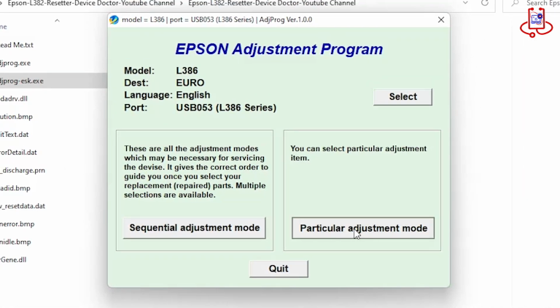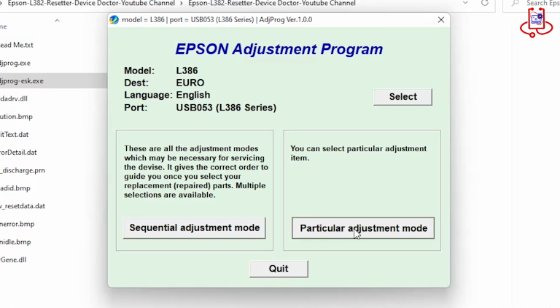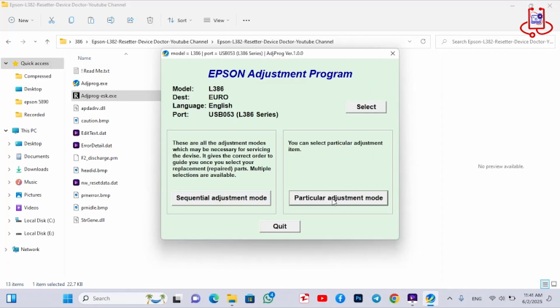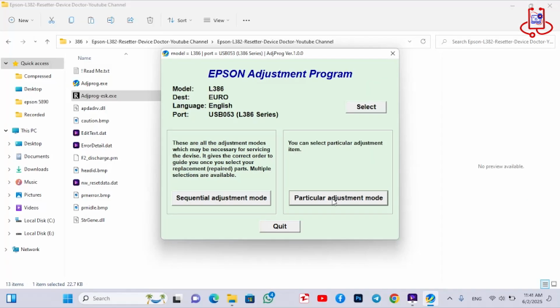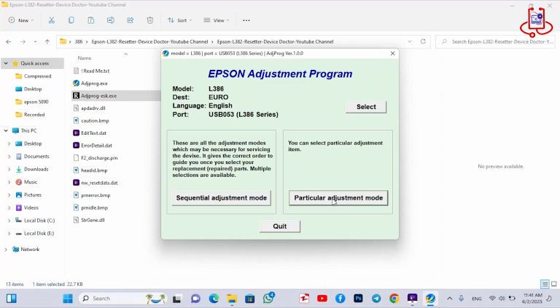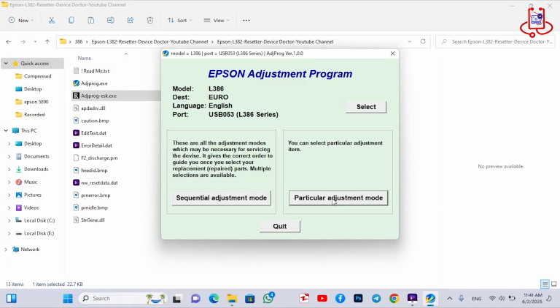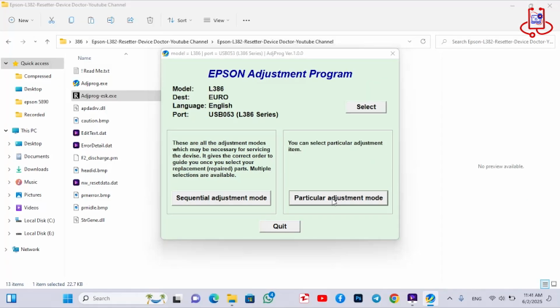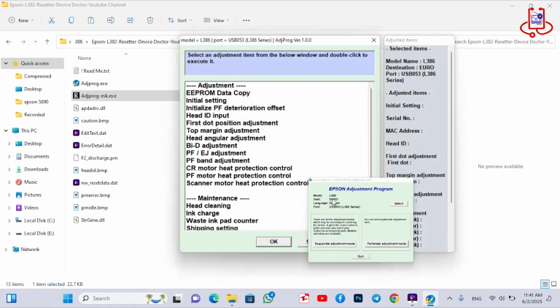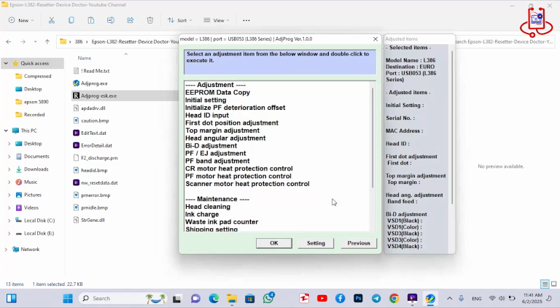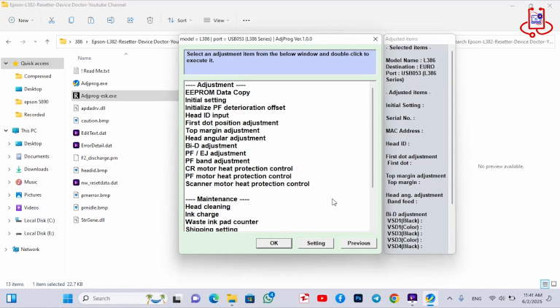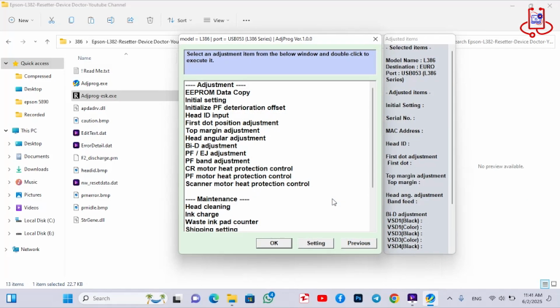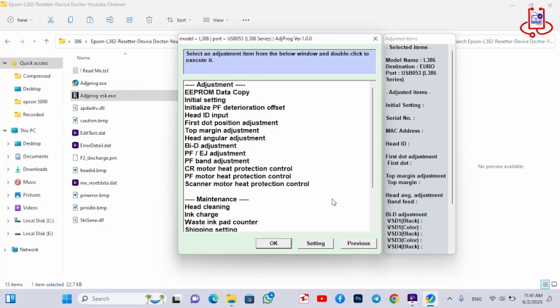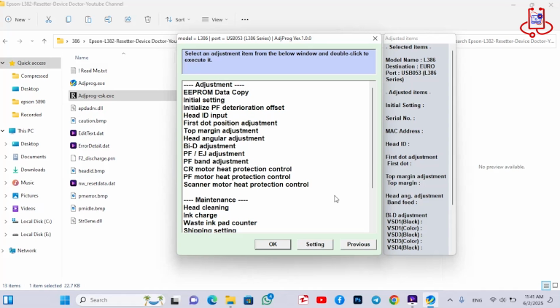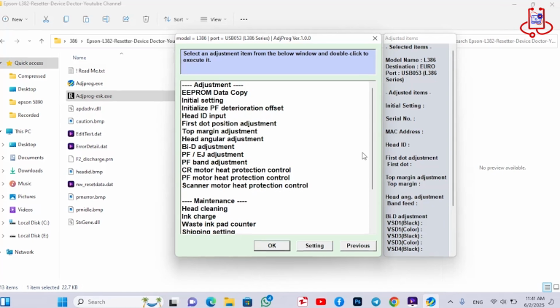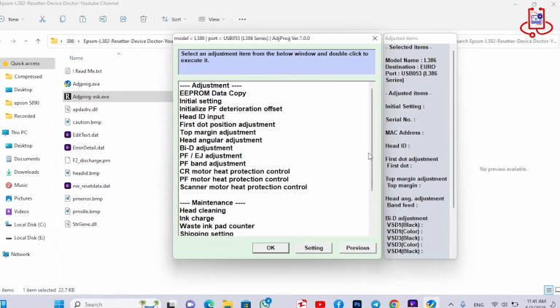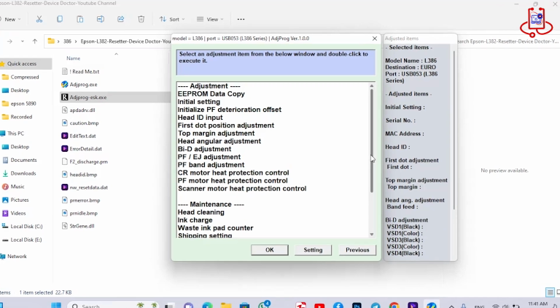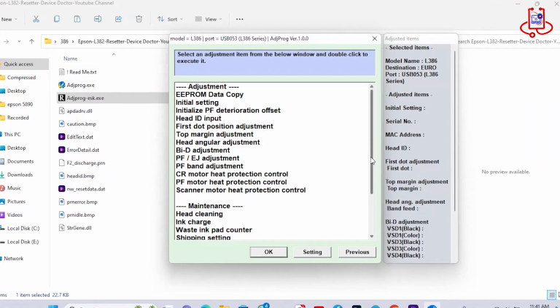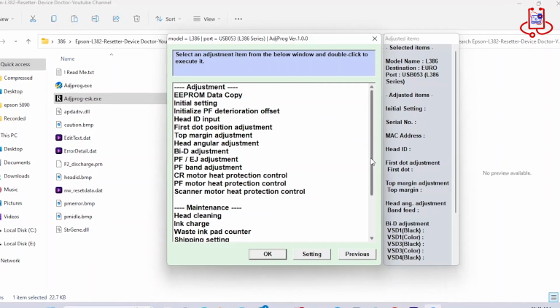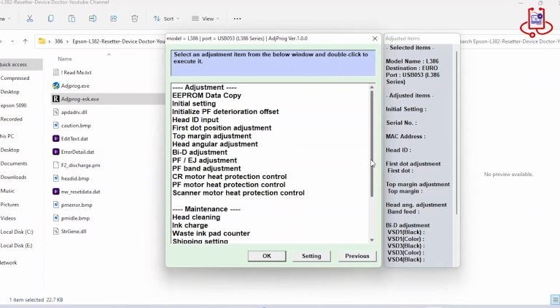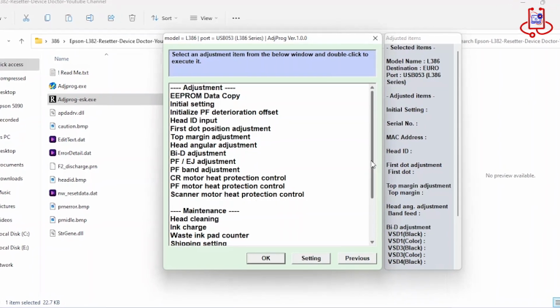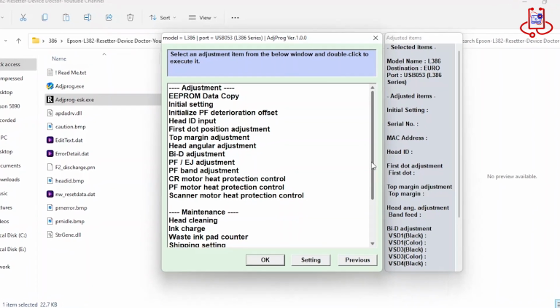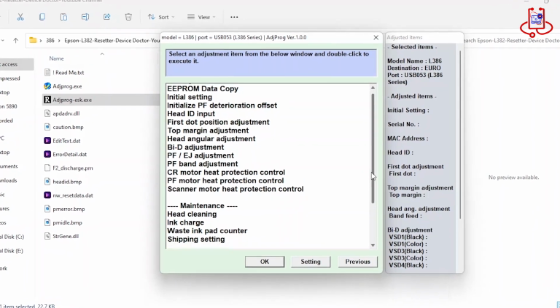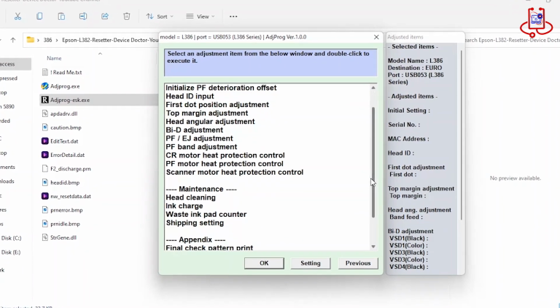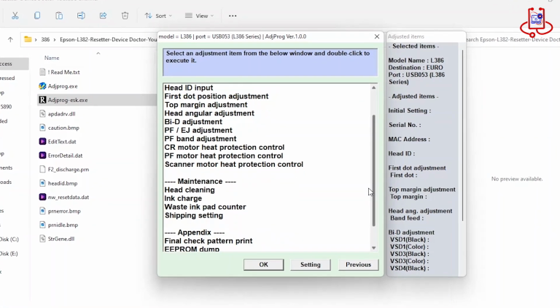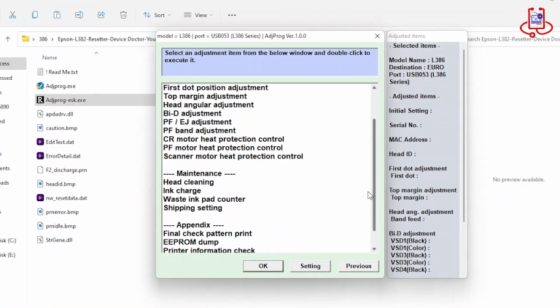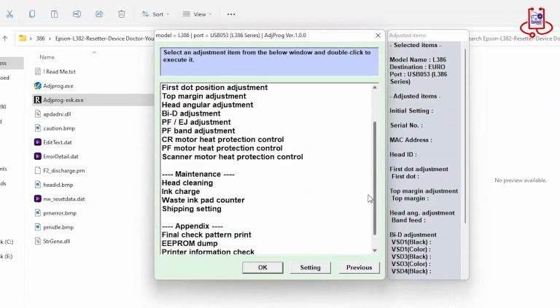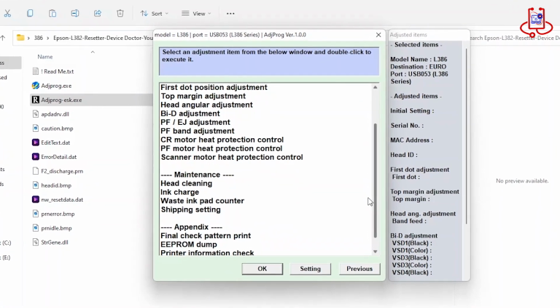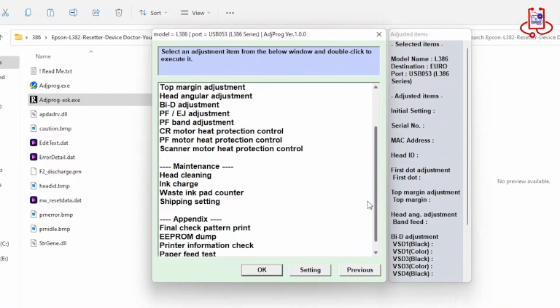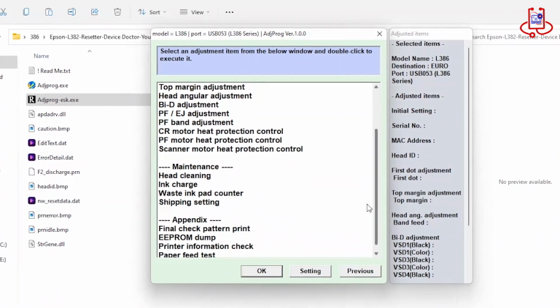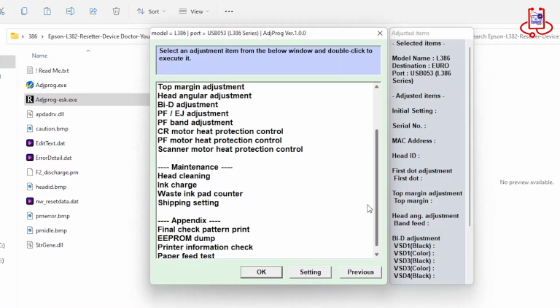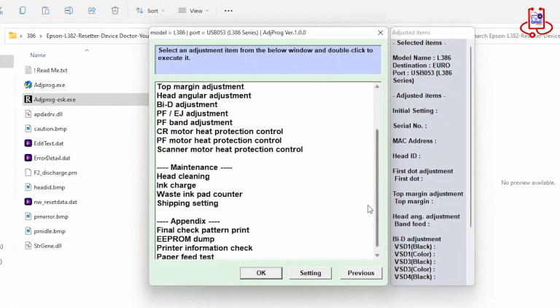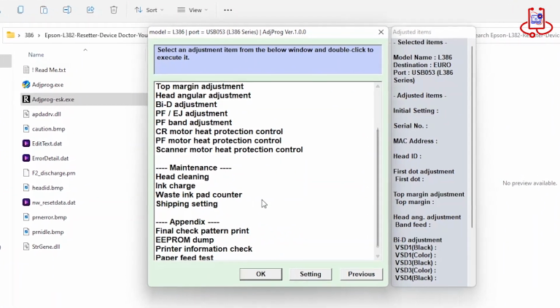From this menu, find and open the option called Waste Ink Pad Counter.